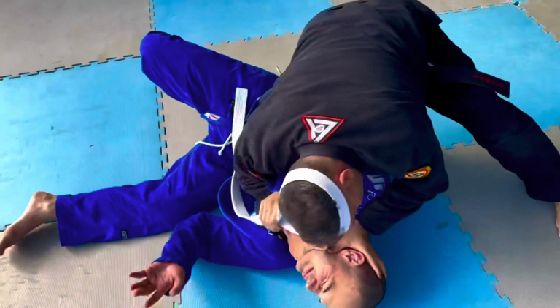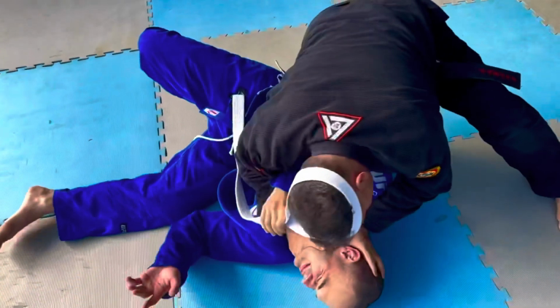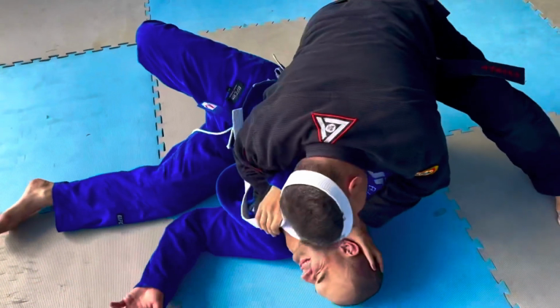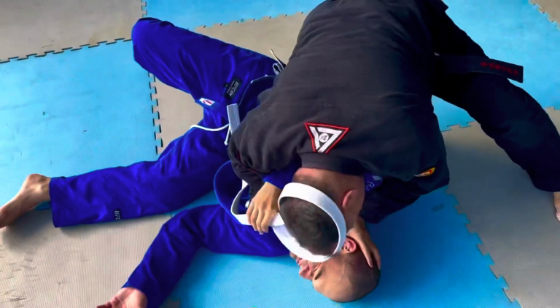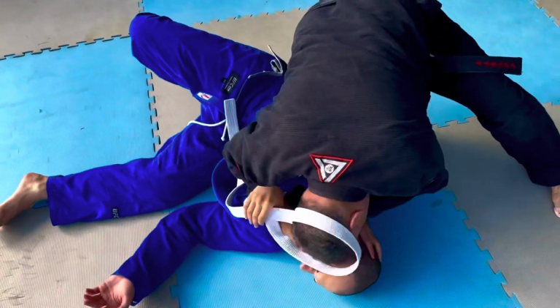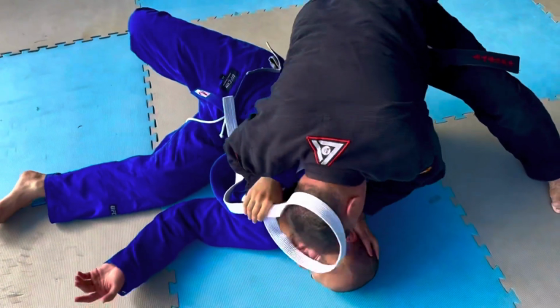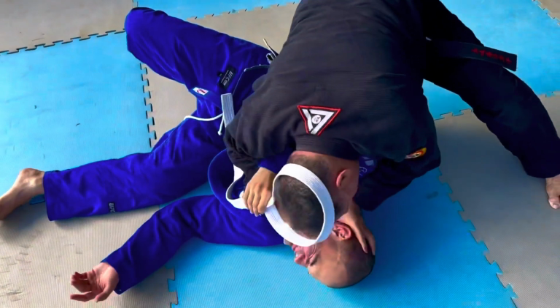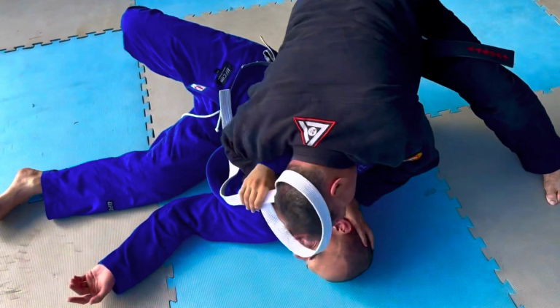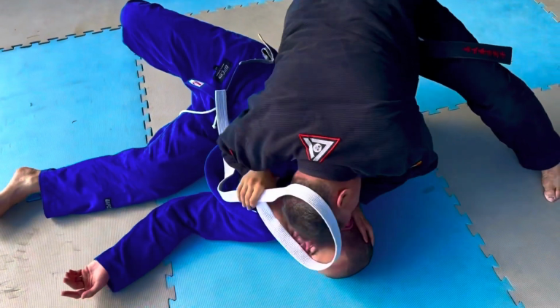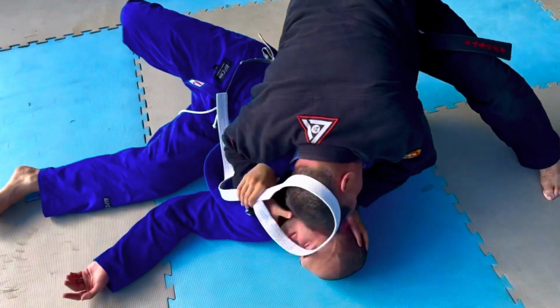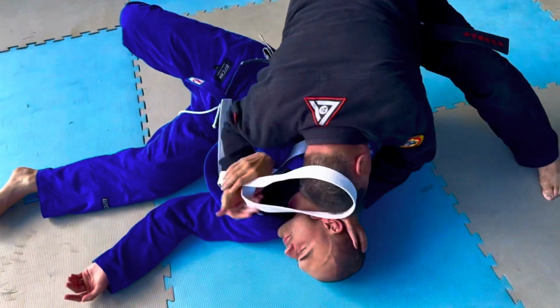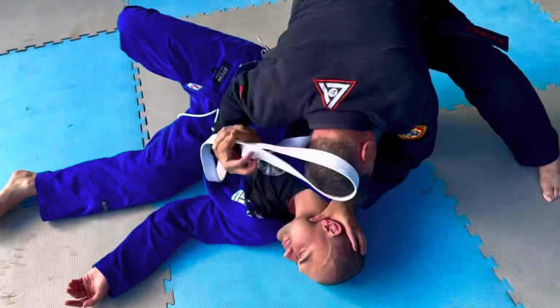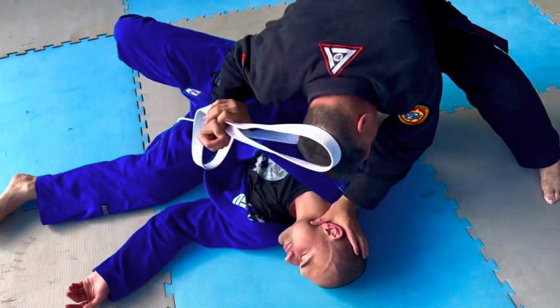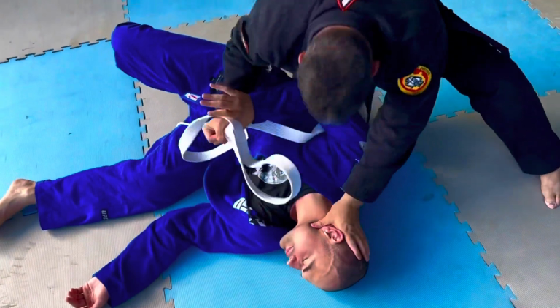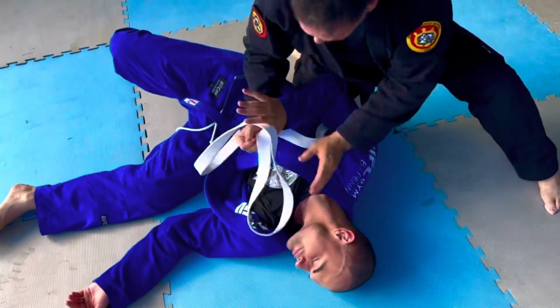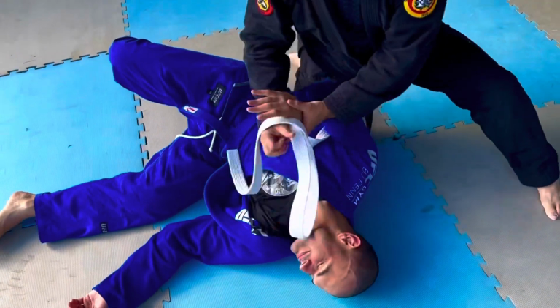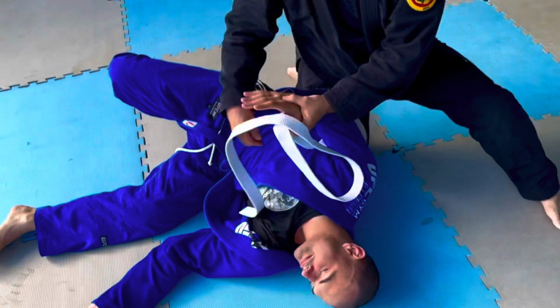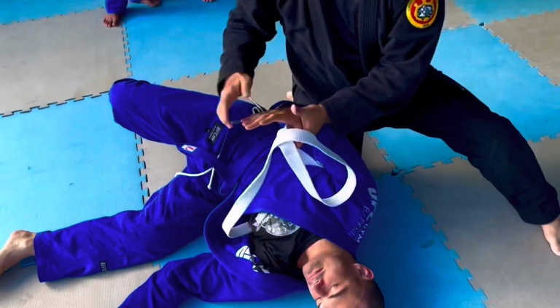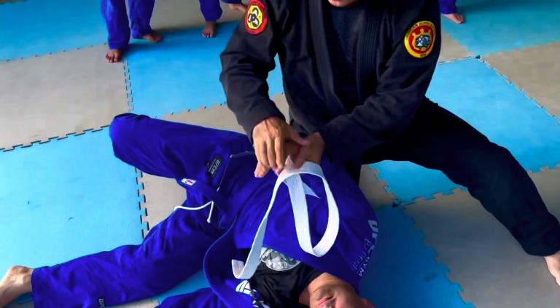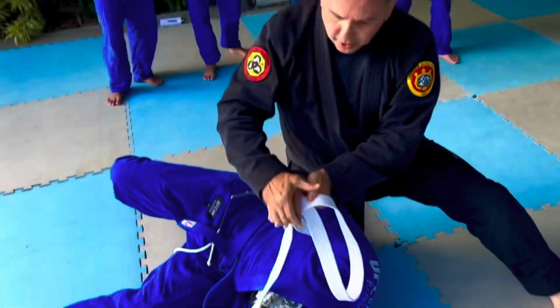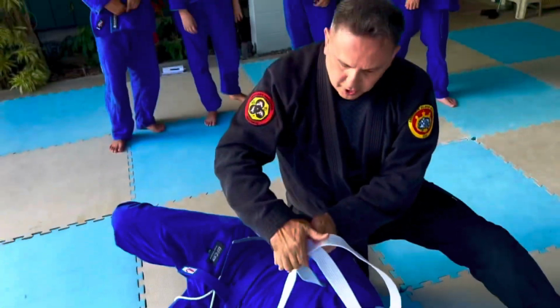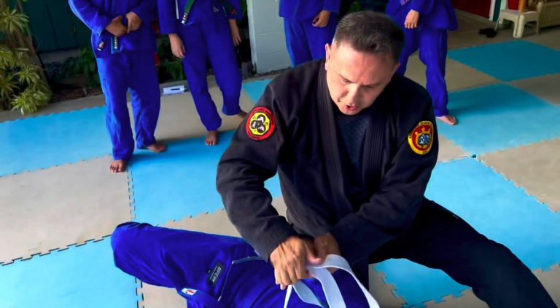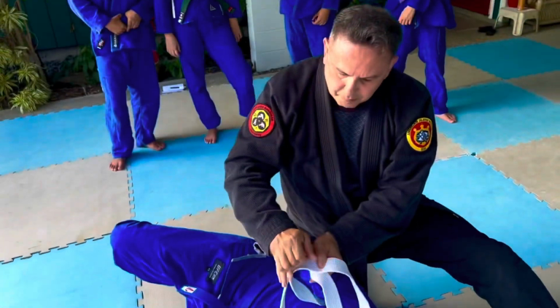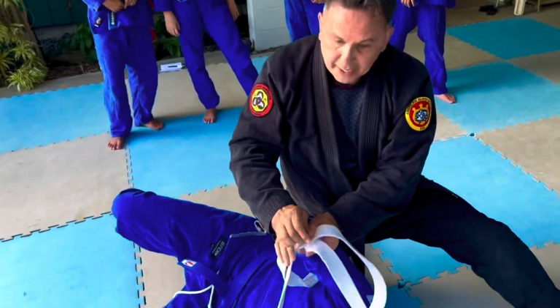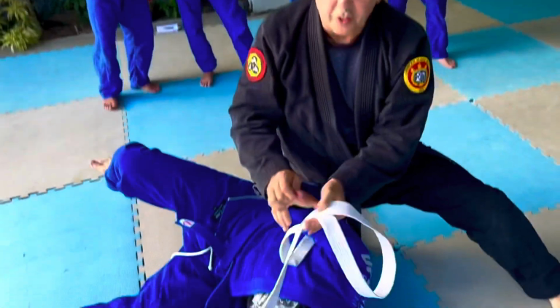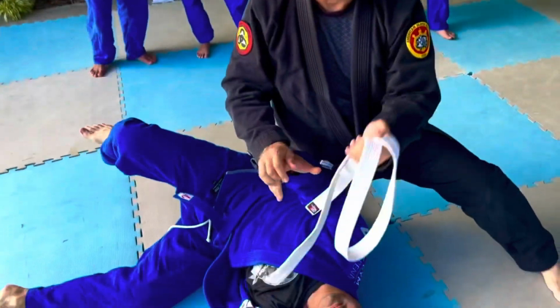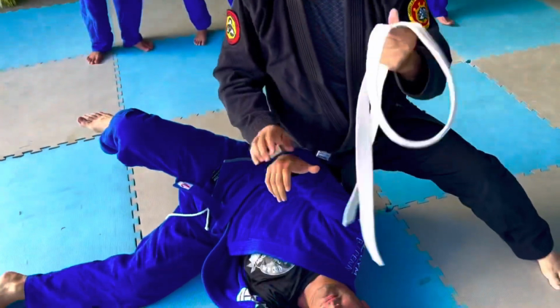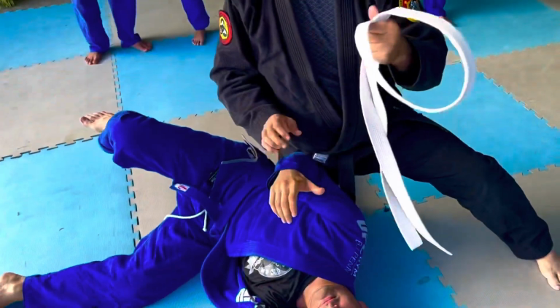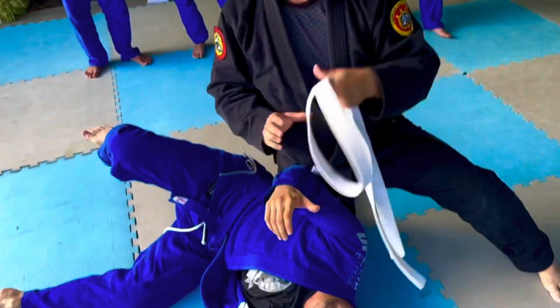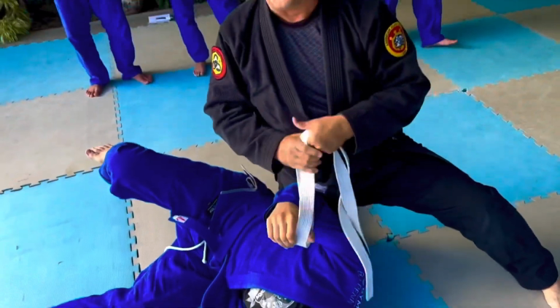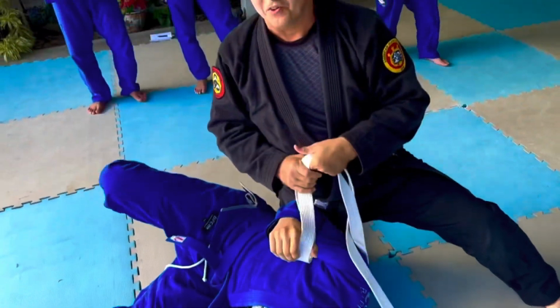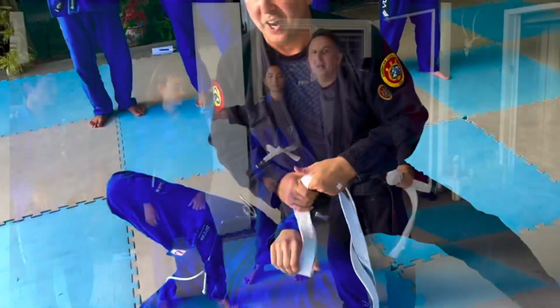You can actually headbutt, and if you need to, you can mangle the fingers to get him to let go of your hair.